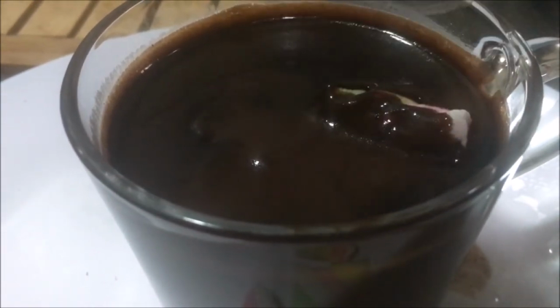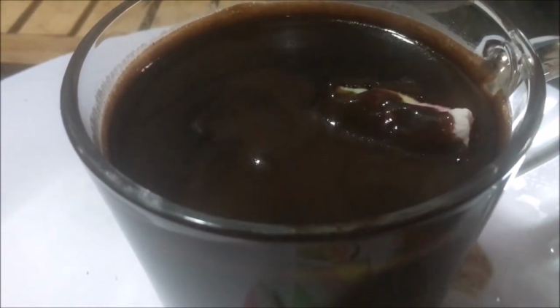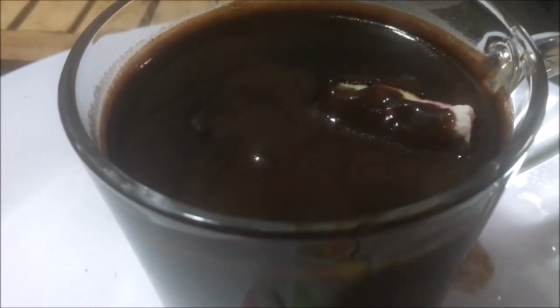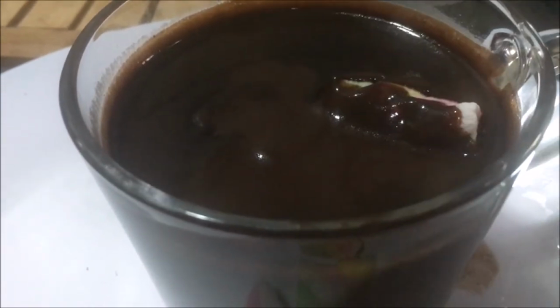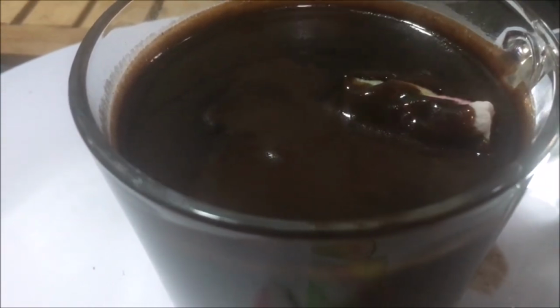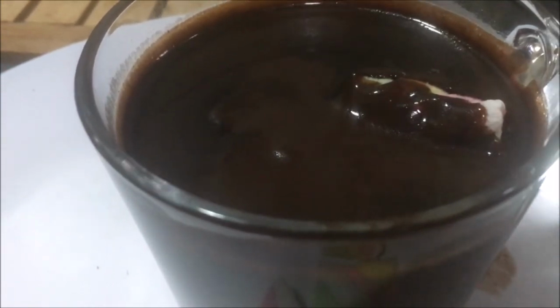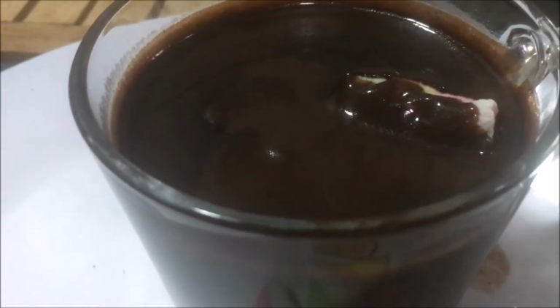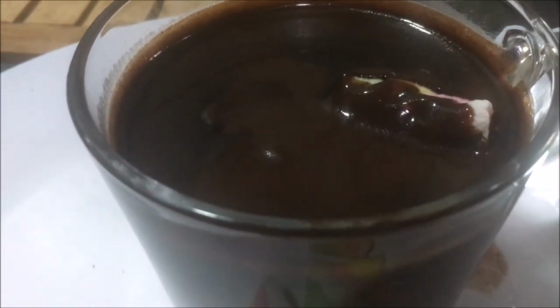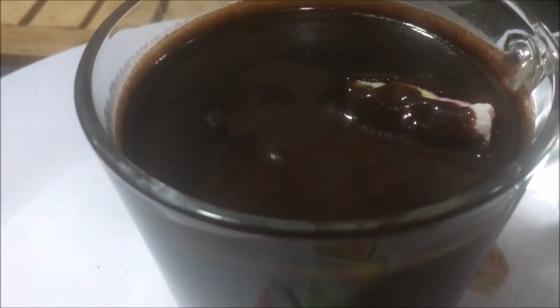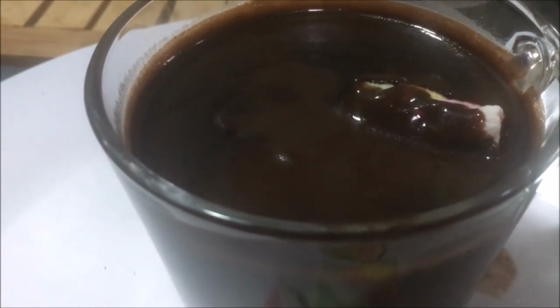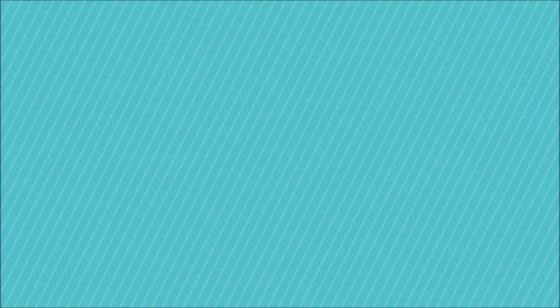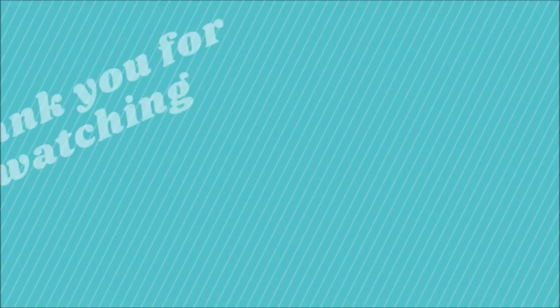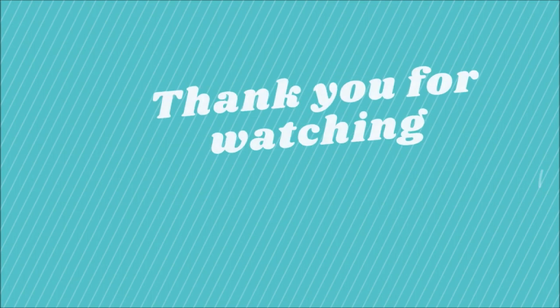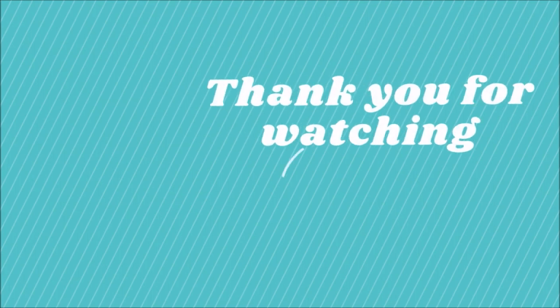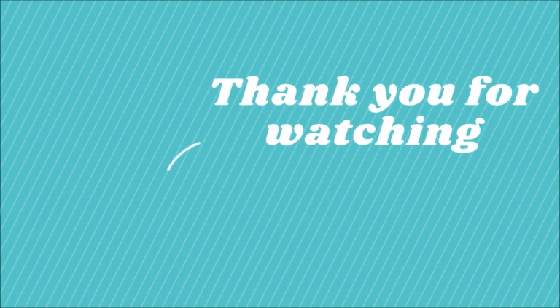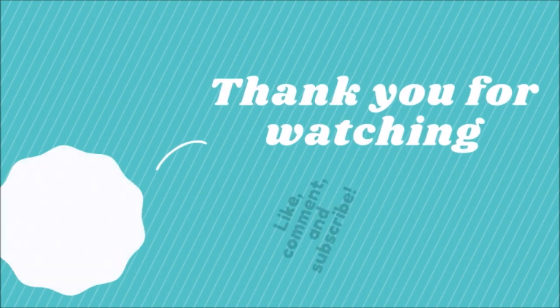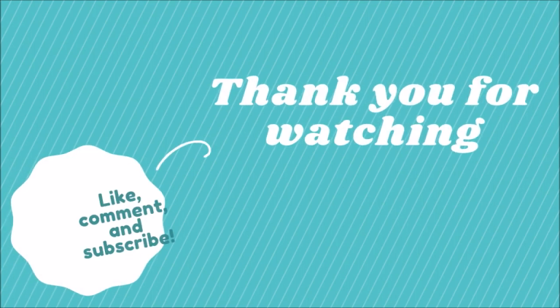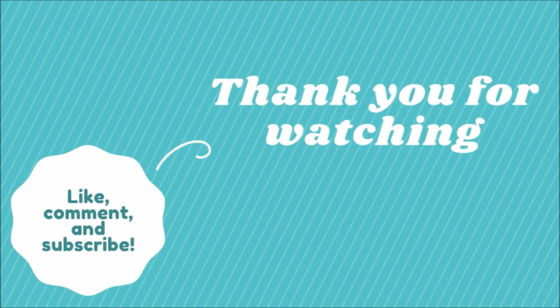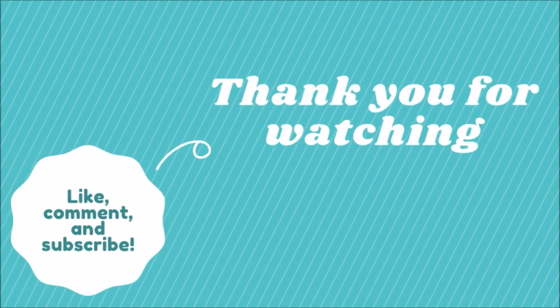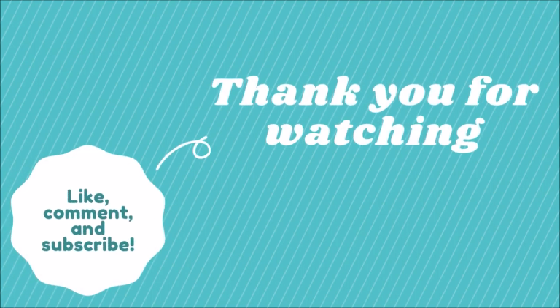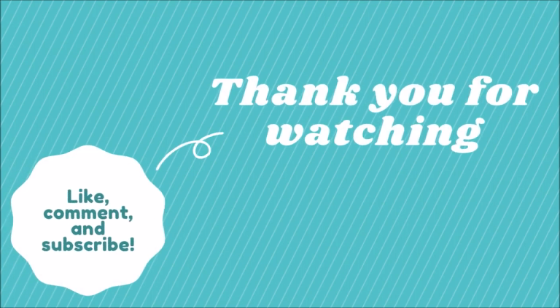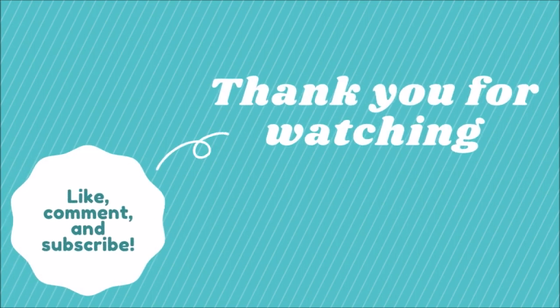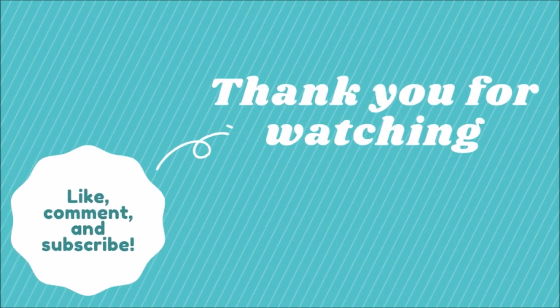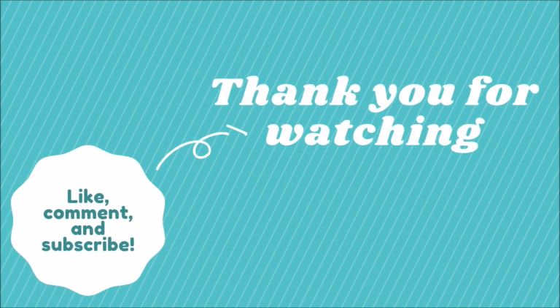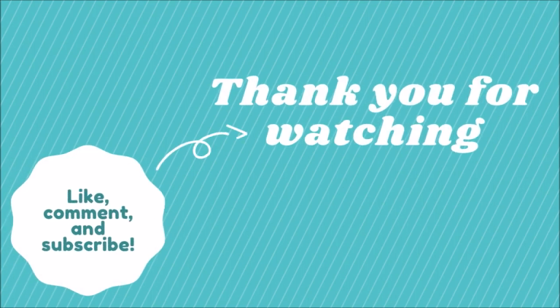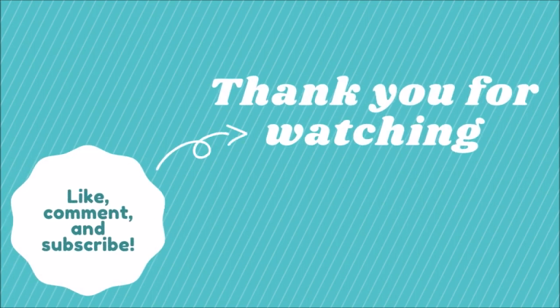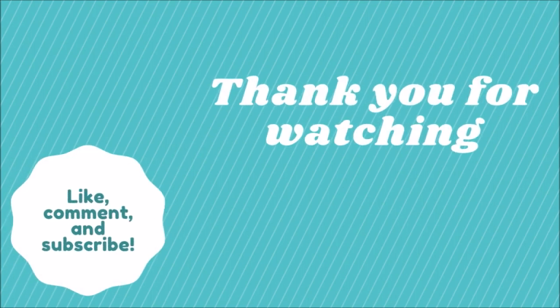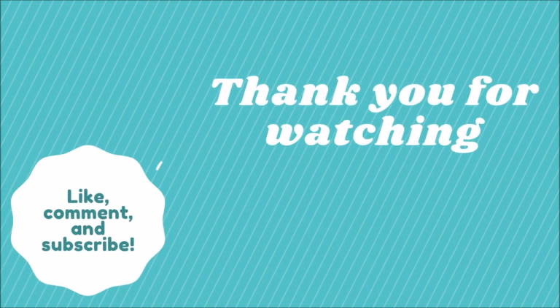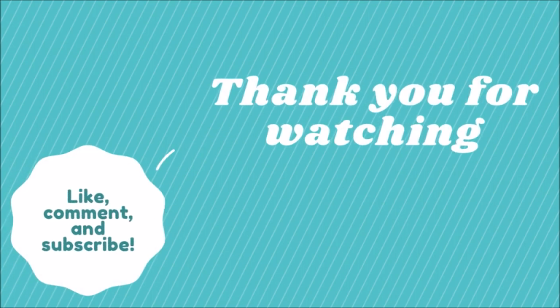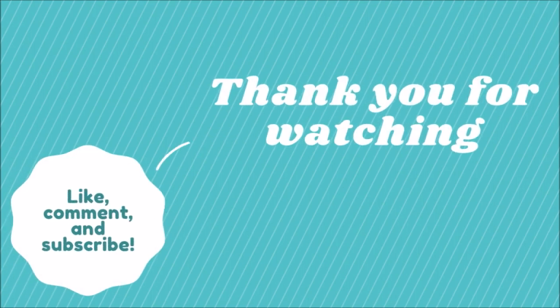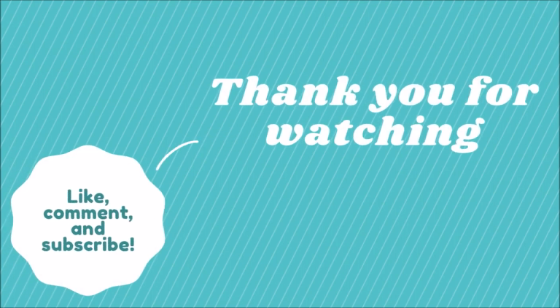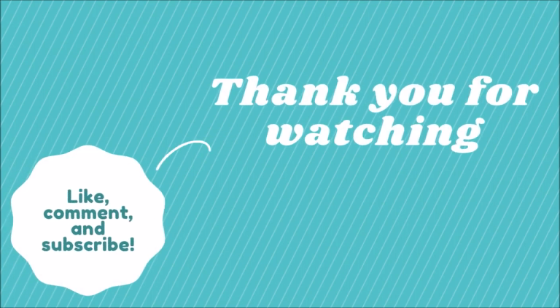Thank you for watching my videos. If you like my videos, please do like, share, and subscribe.